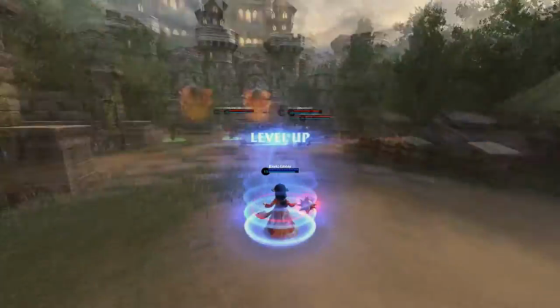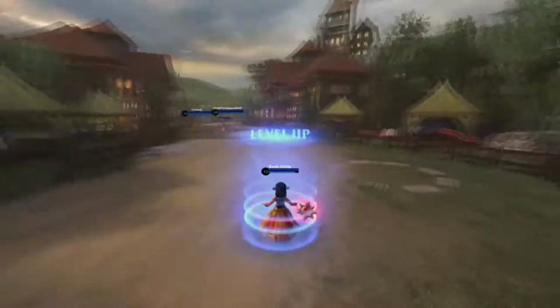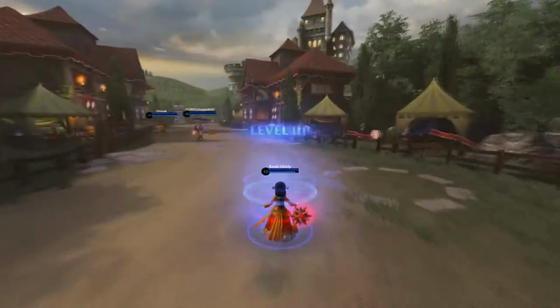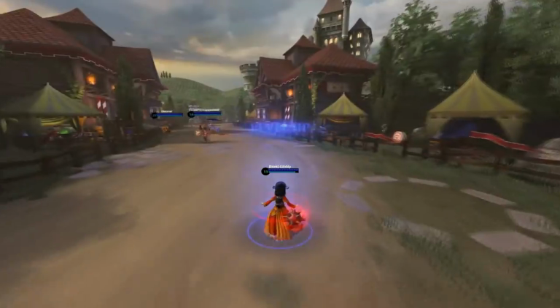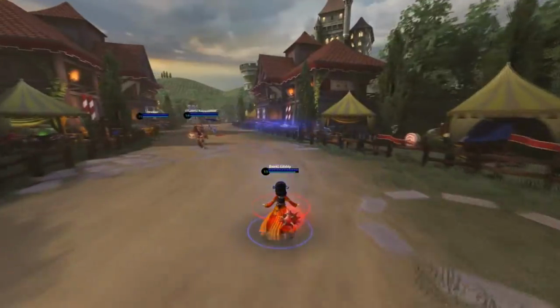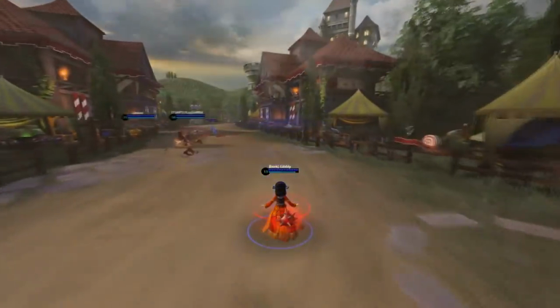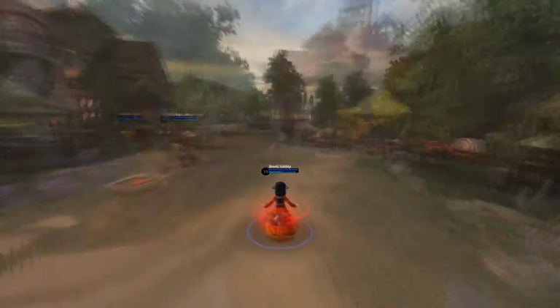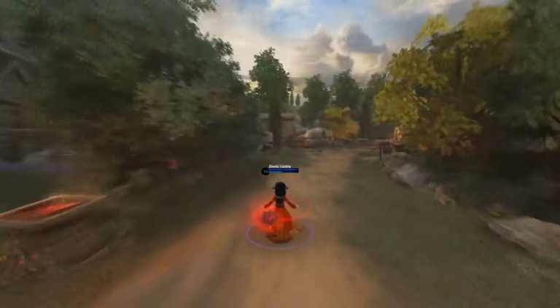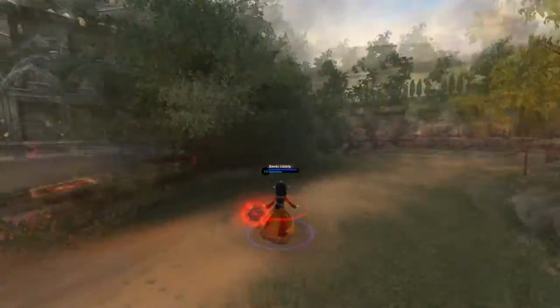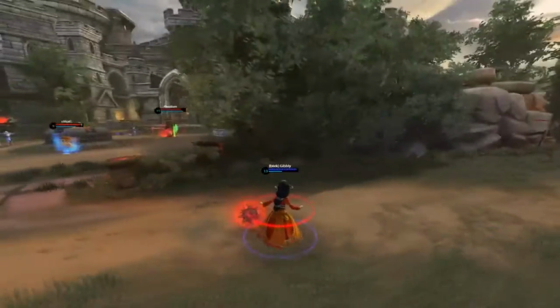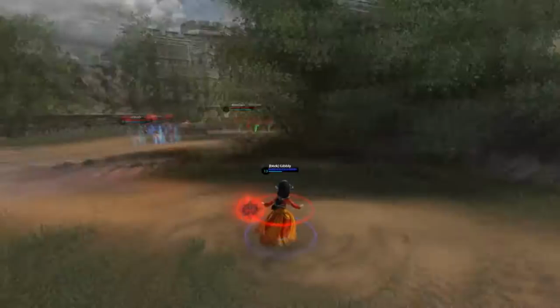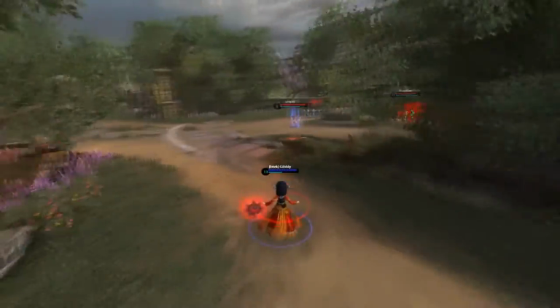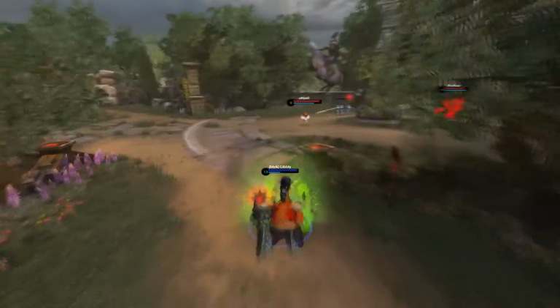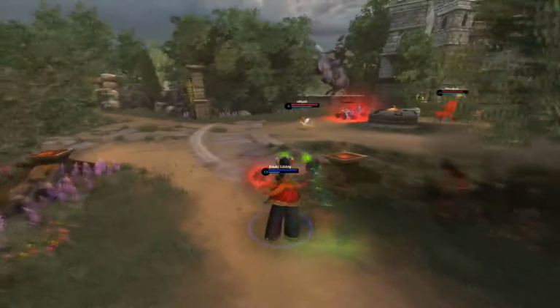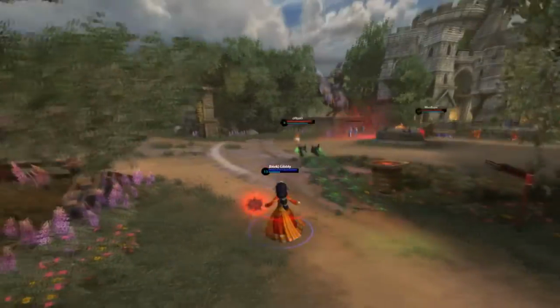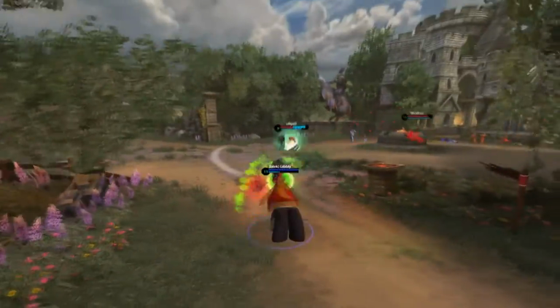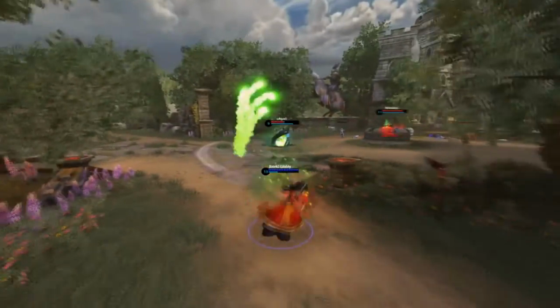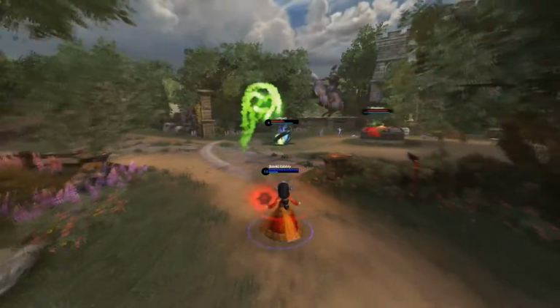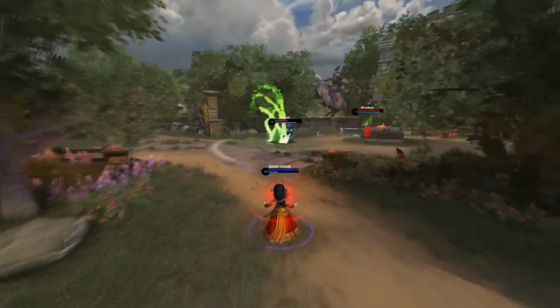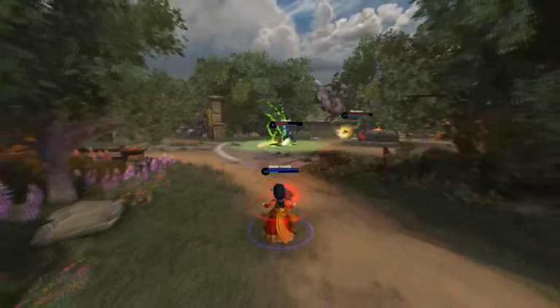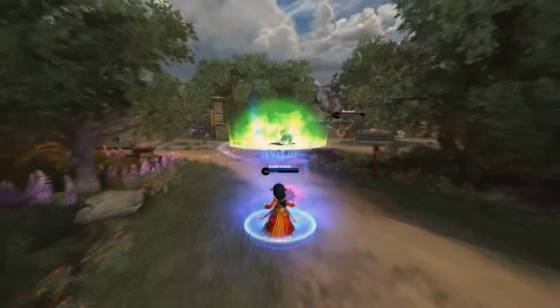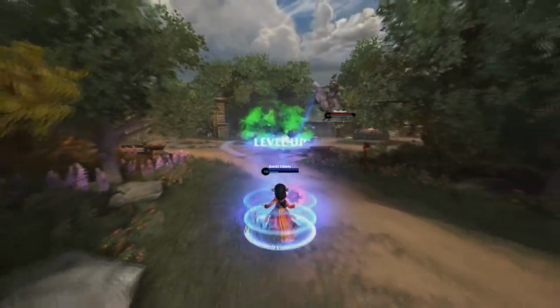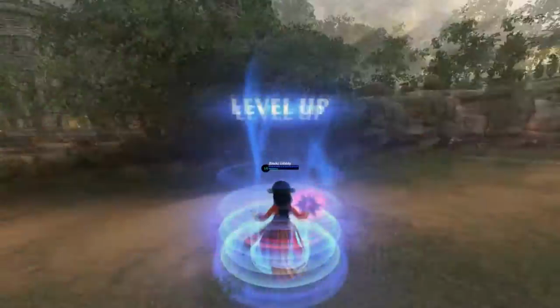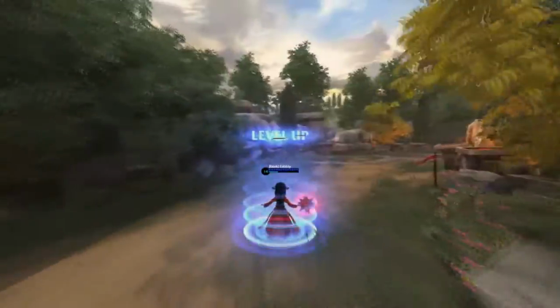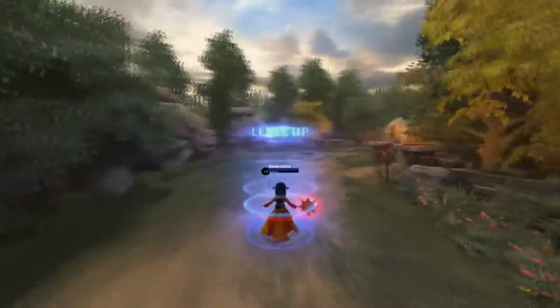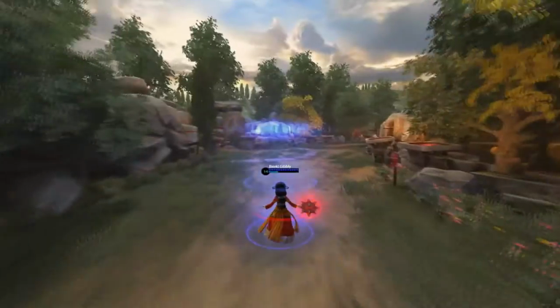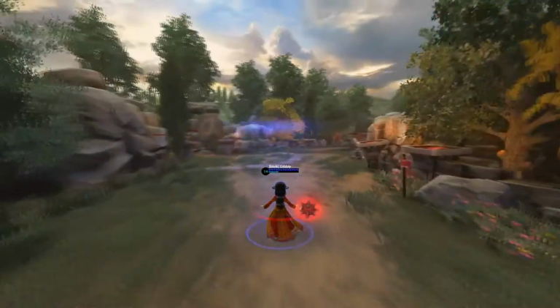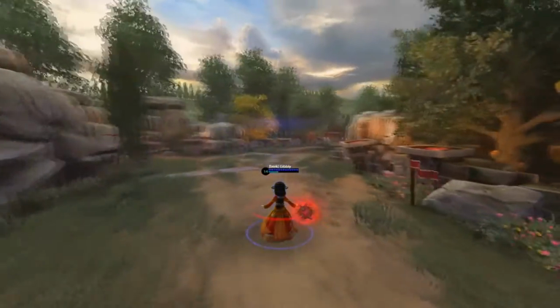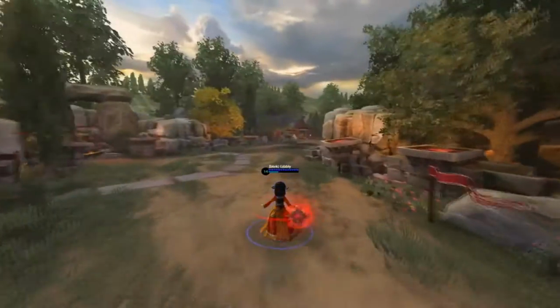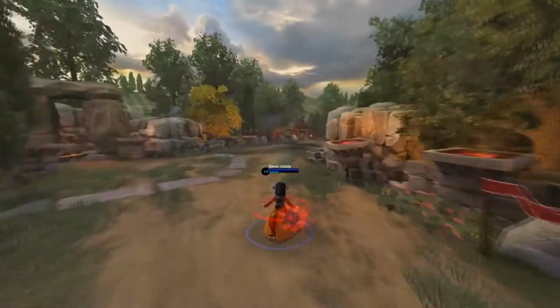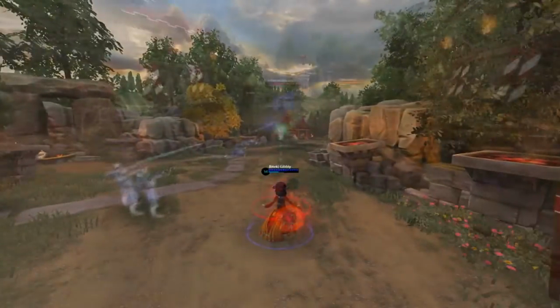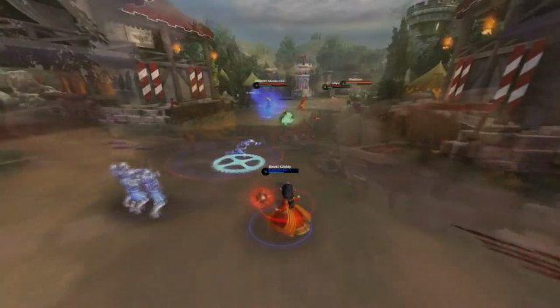Late game, Scylla becomes an absolute terror. She can two-shot somebody and clear lane instantly. She's one of the most powerful gods late game.